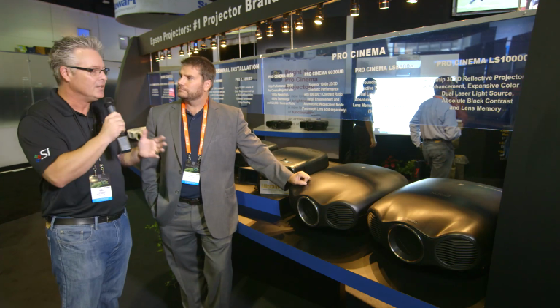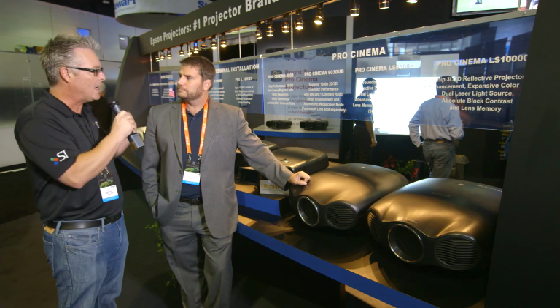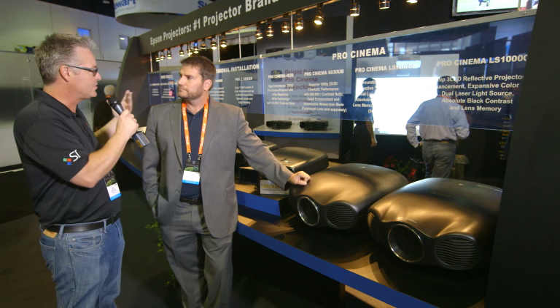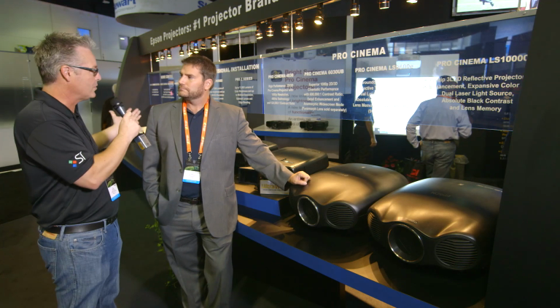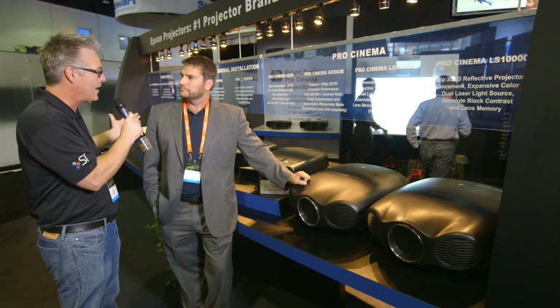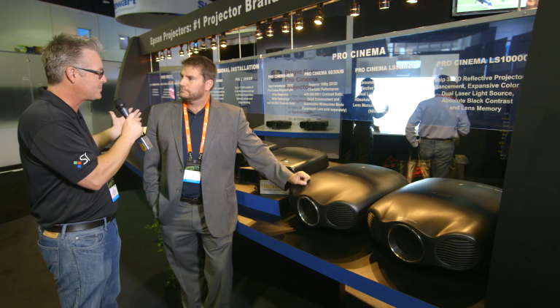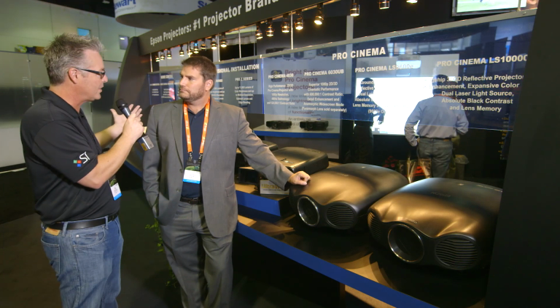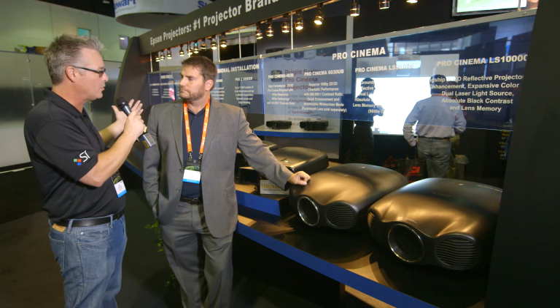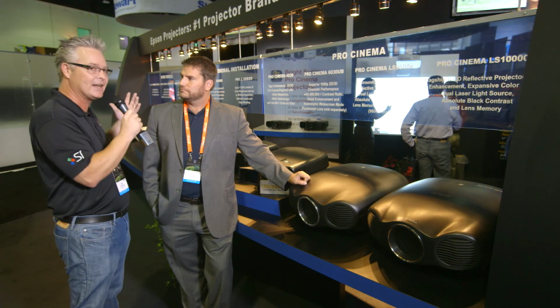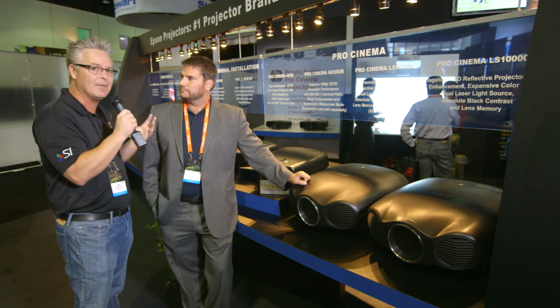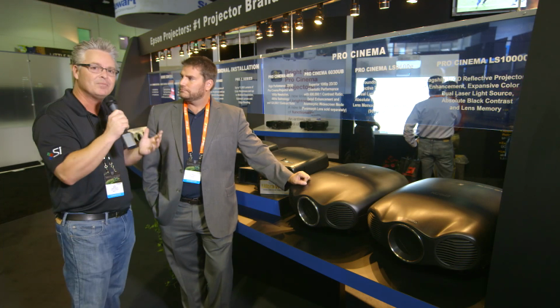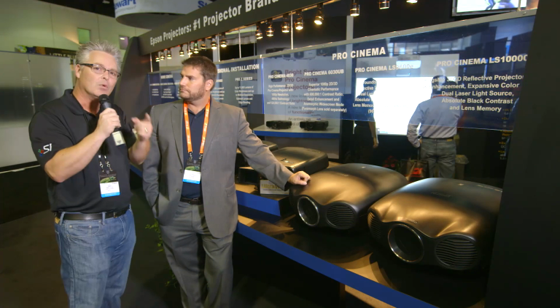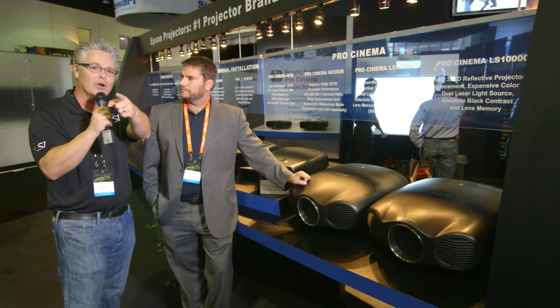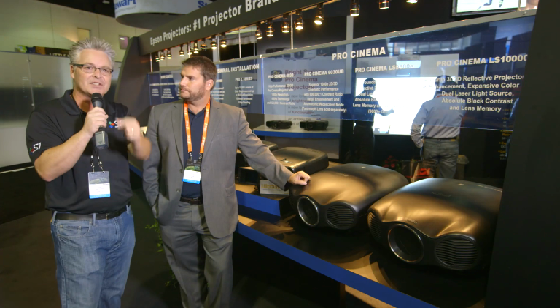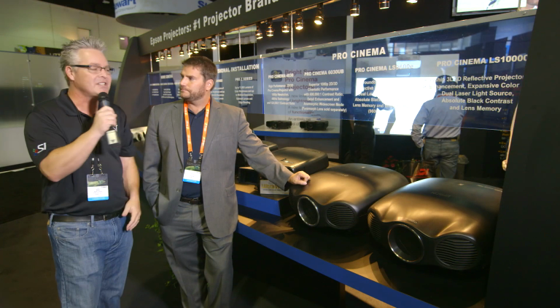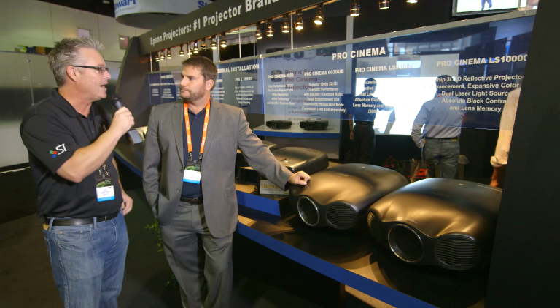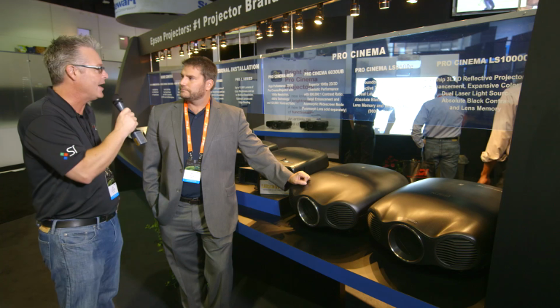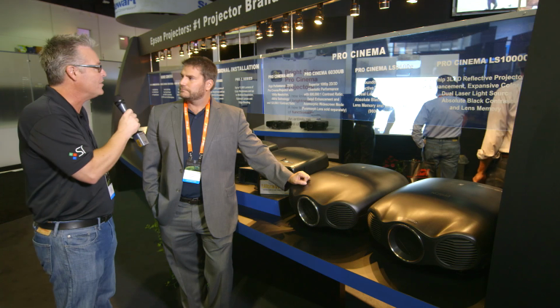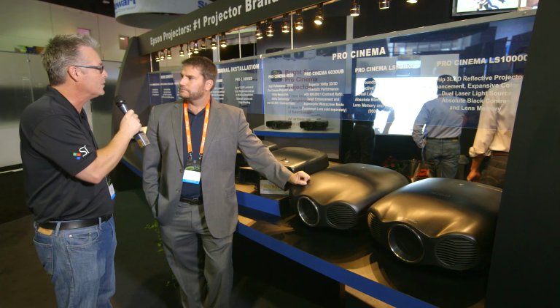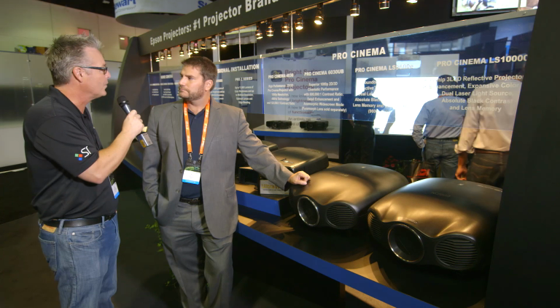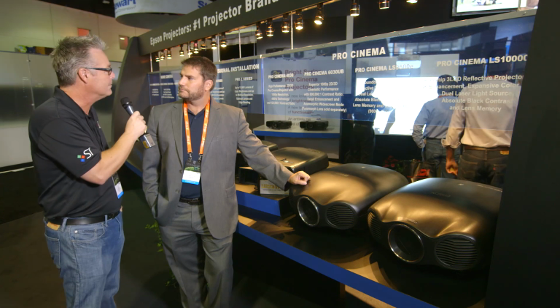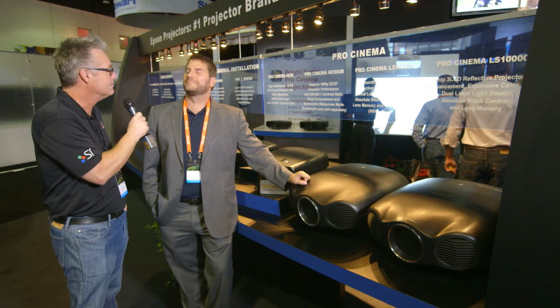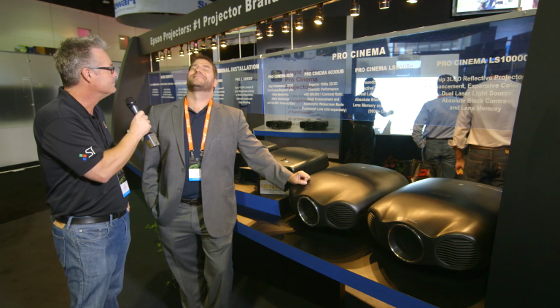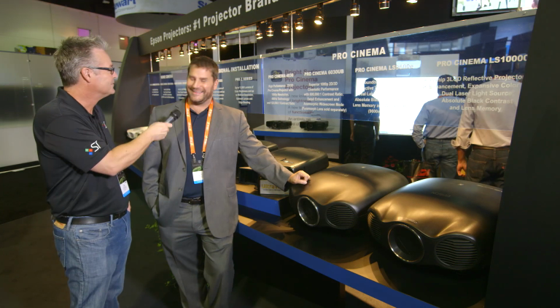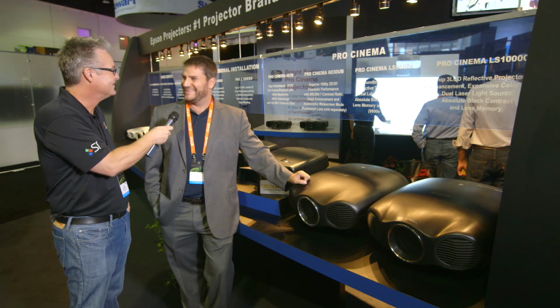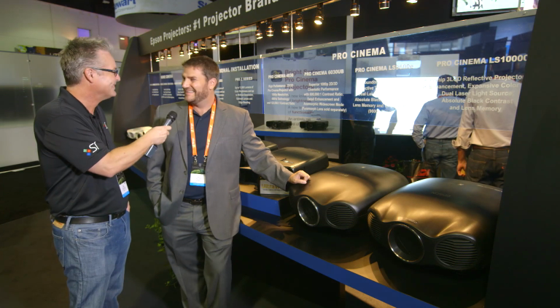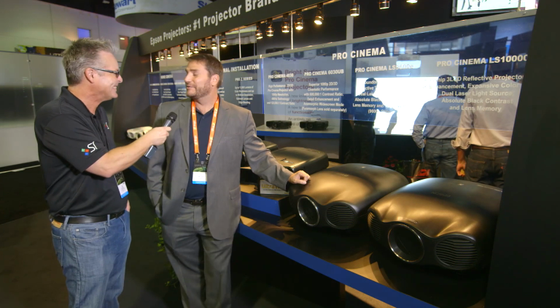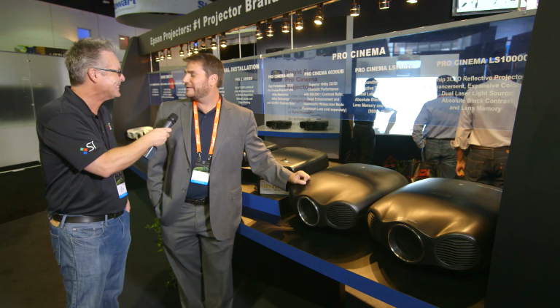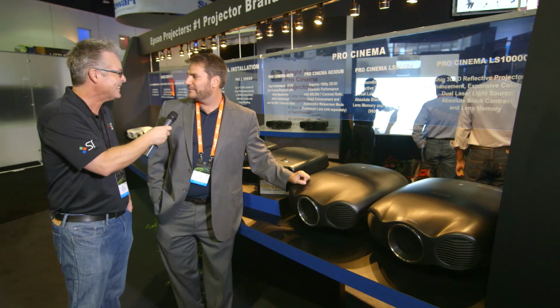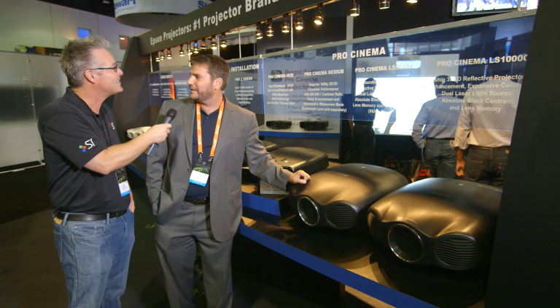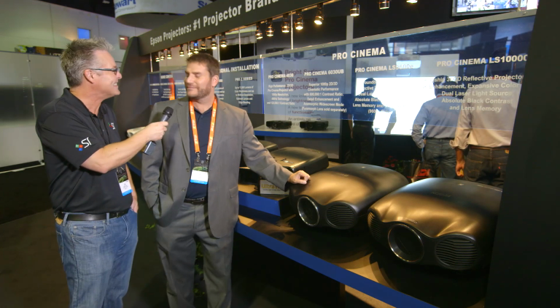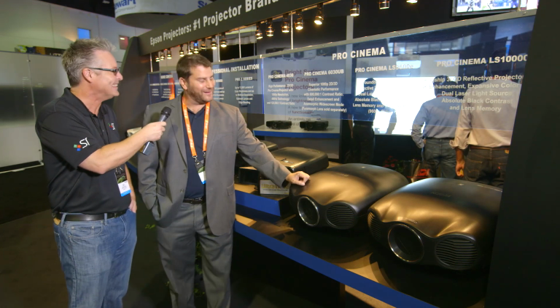You buy a 2.35 aspect ratio Black Diamond screen and we'll throw in a 16x9 right in the middle for free. You're very clever. That's nice.